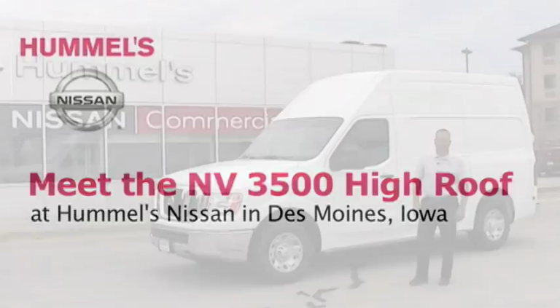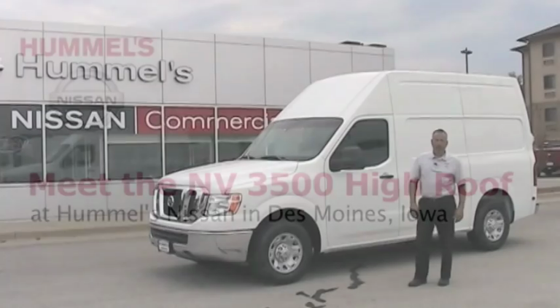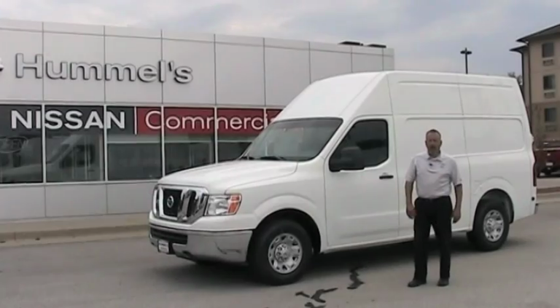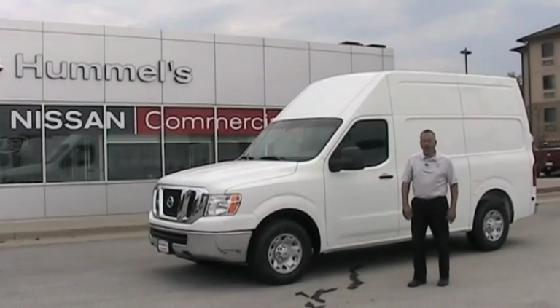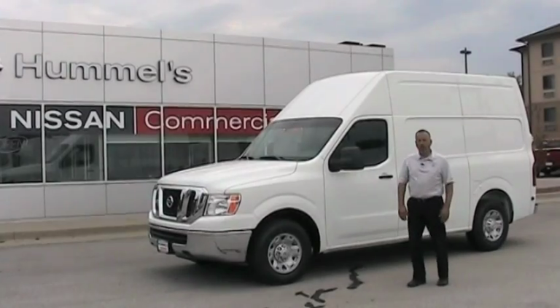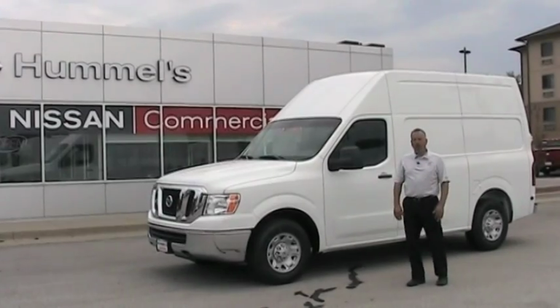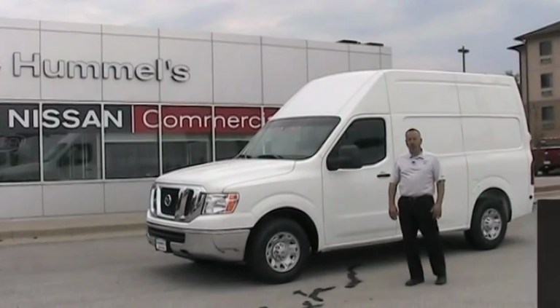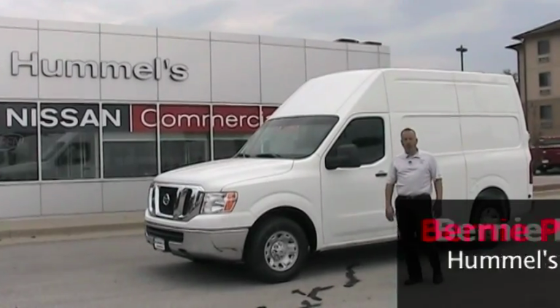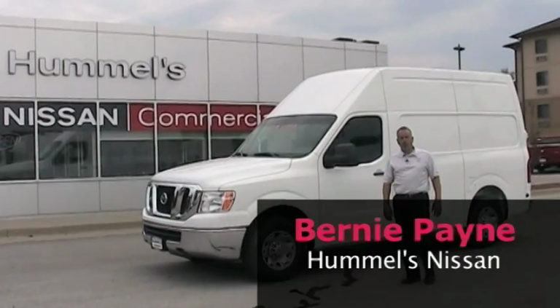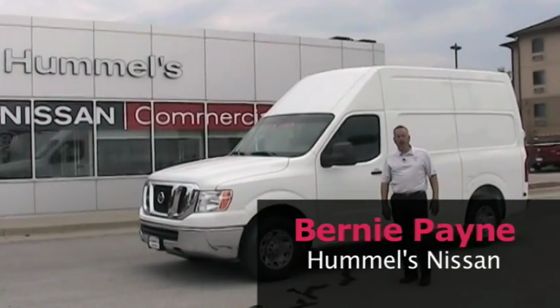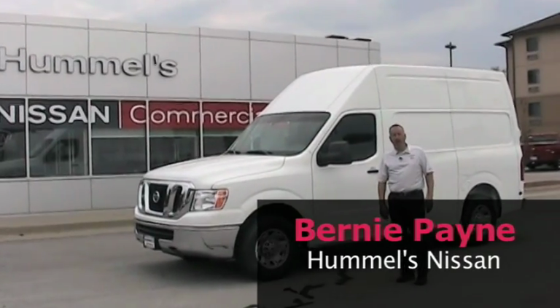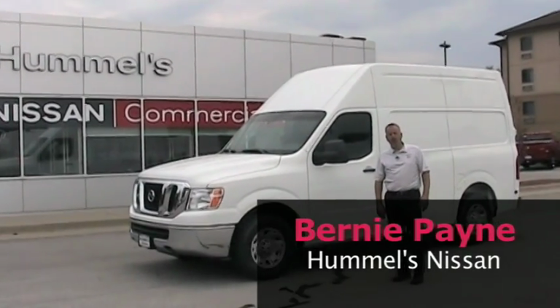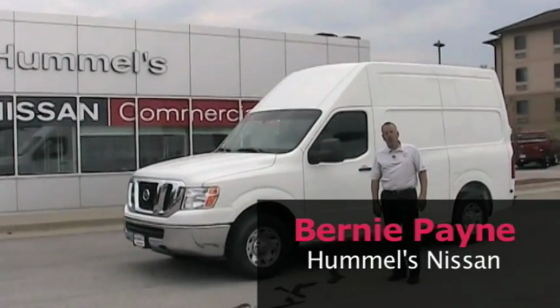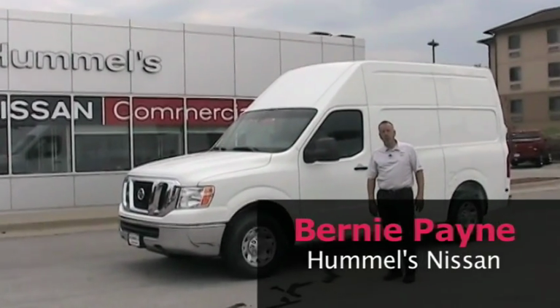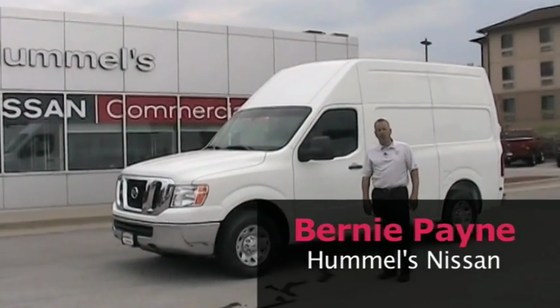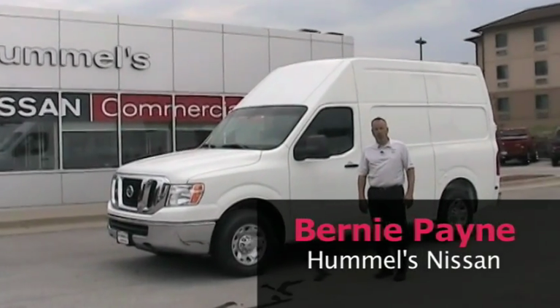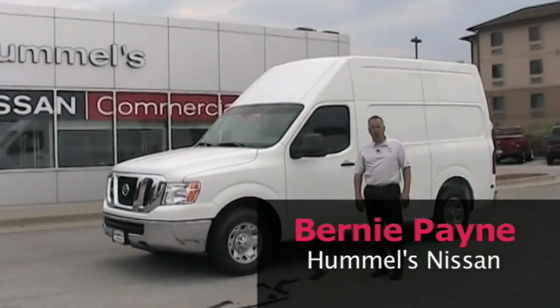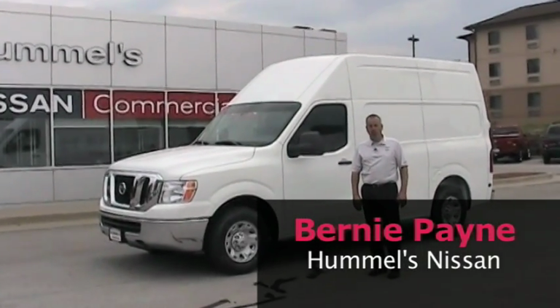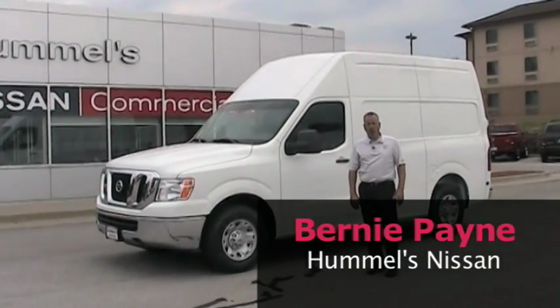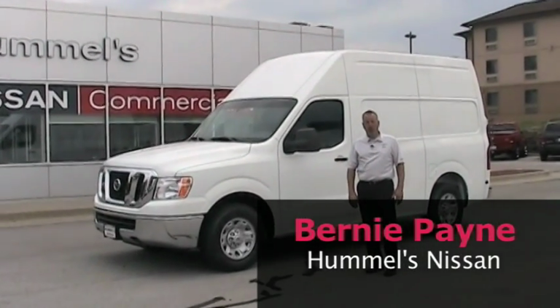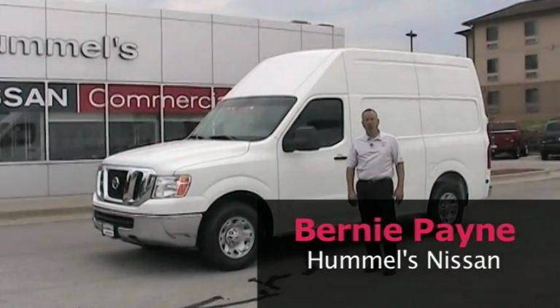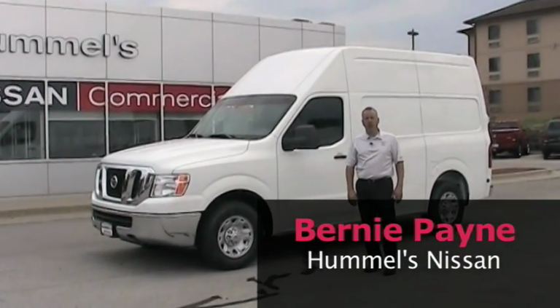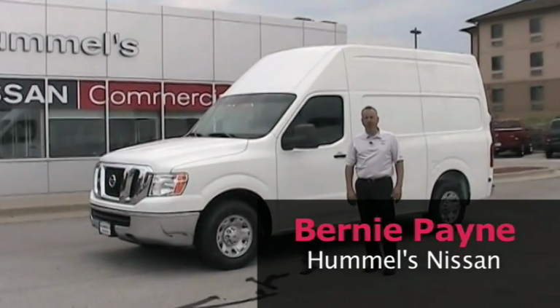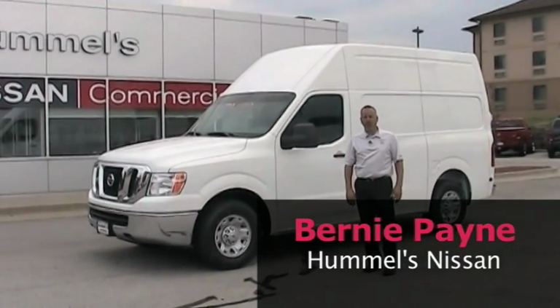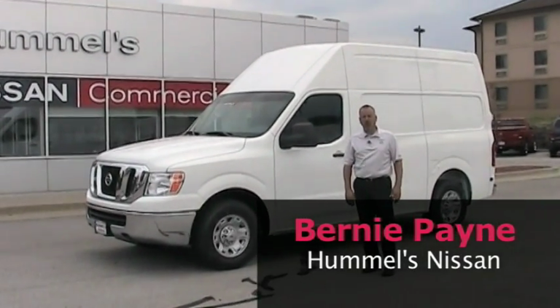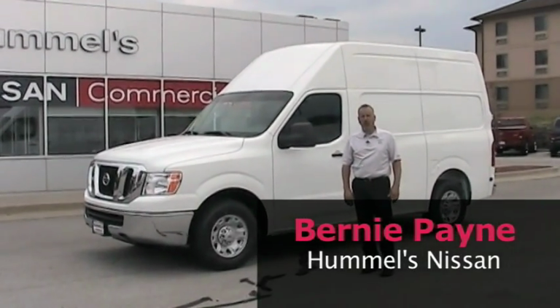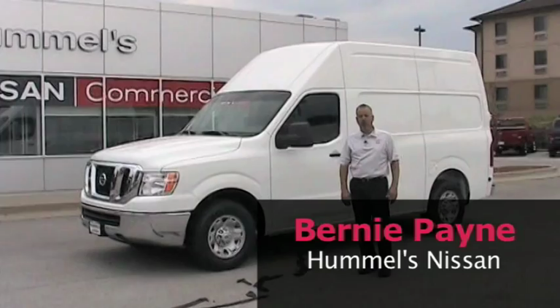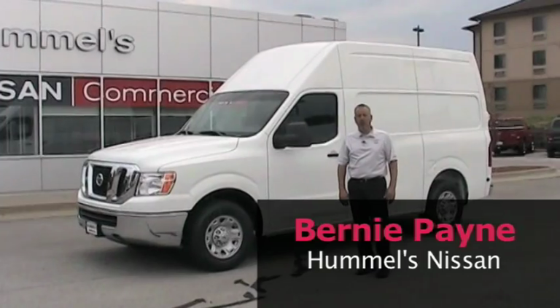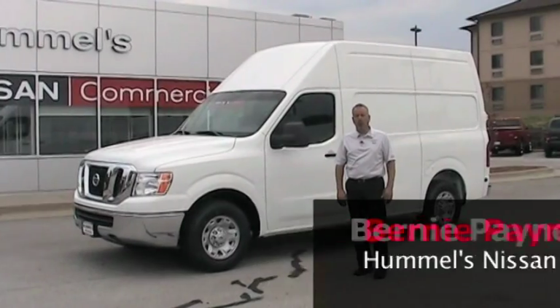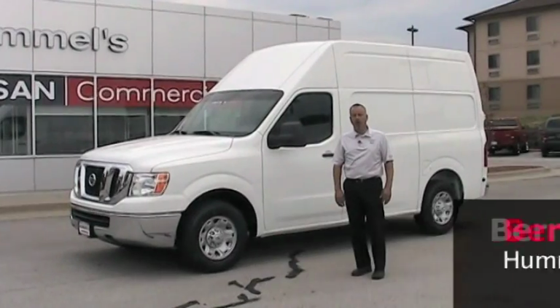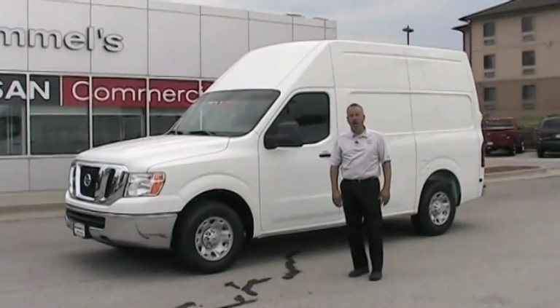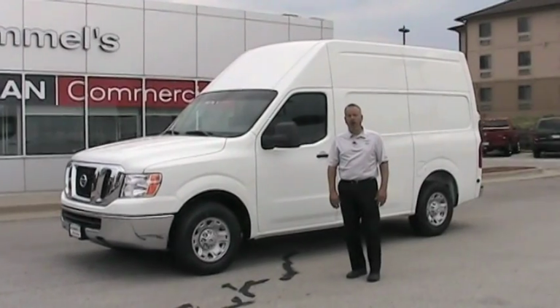Hi folks, my name is Bernie Payne. I am the commercial sales manager here at Hummel's Nissan in Des Moines, Iowa.